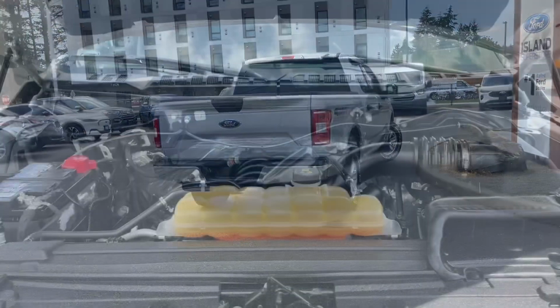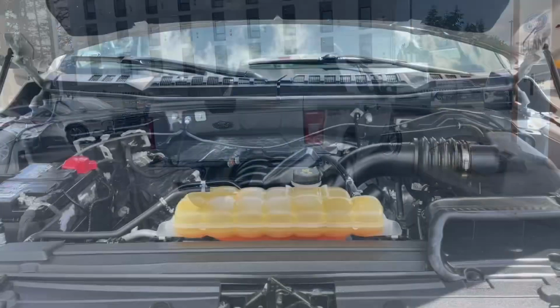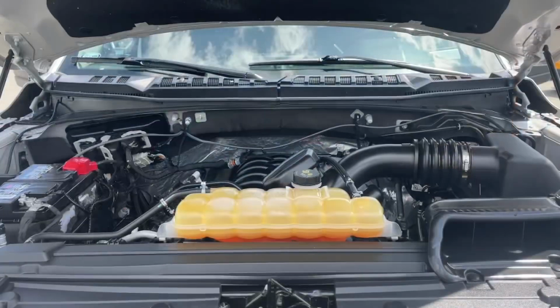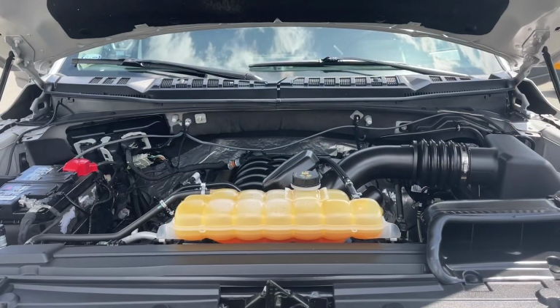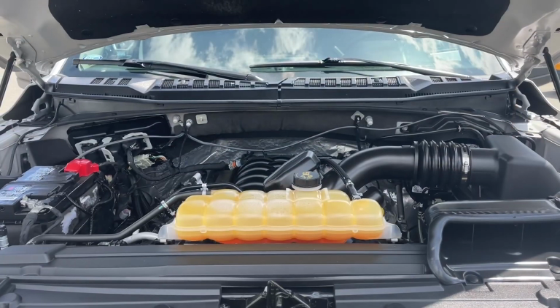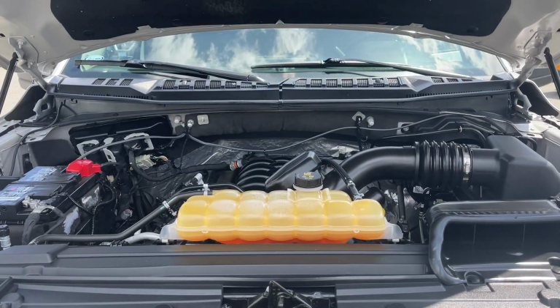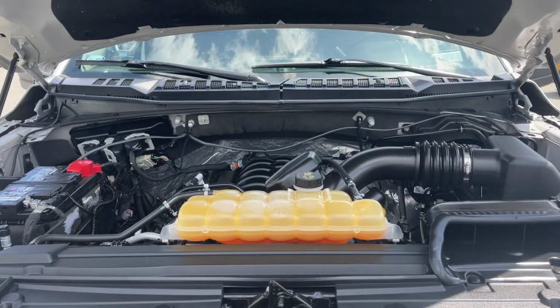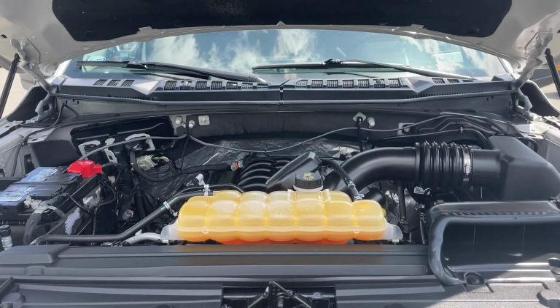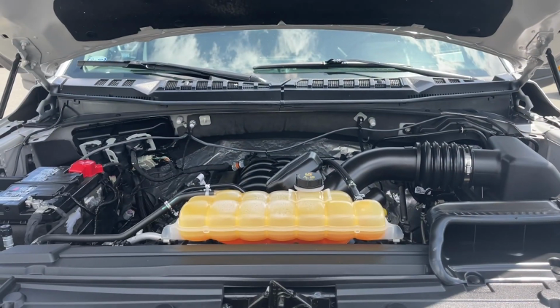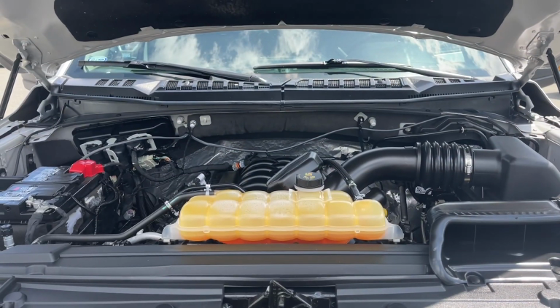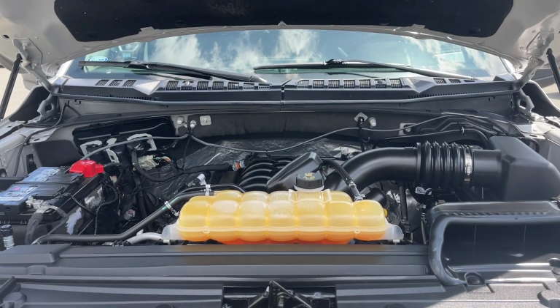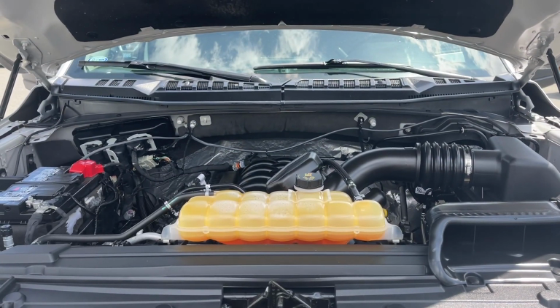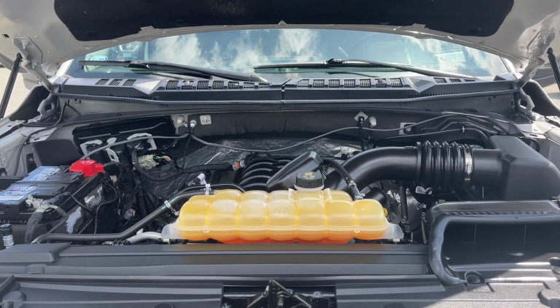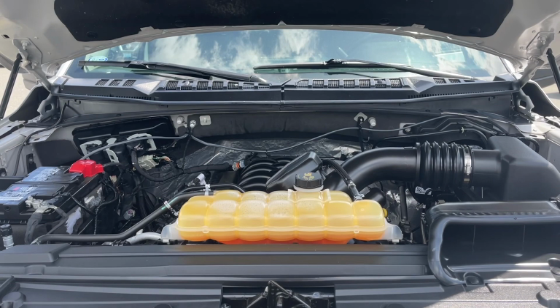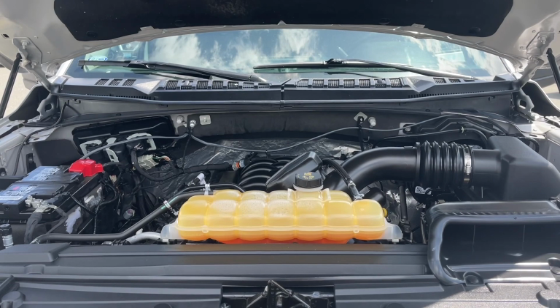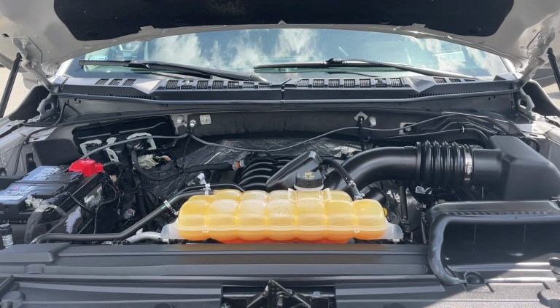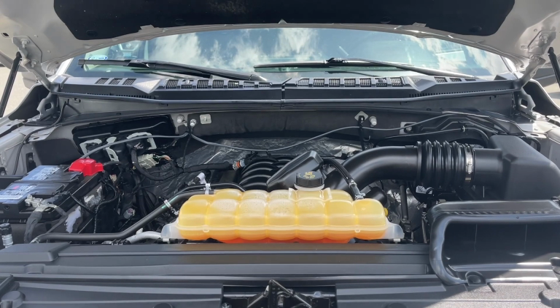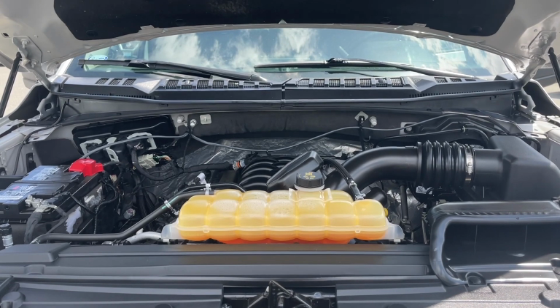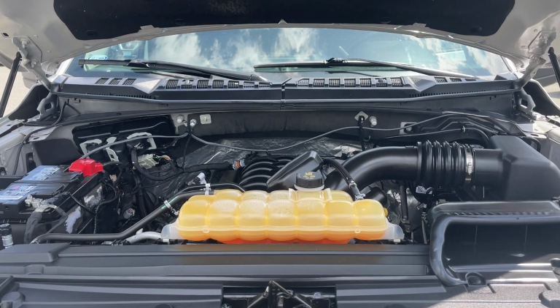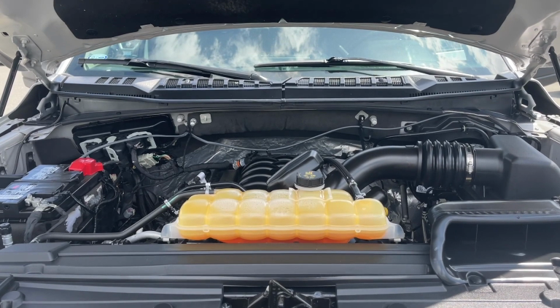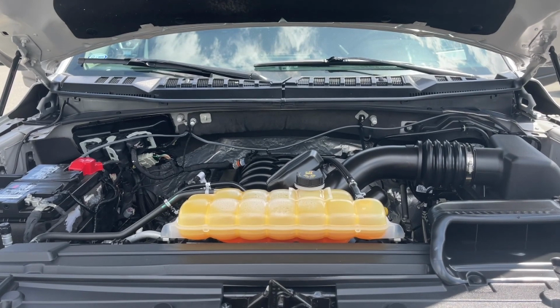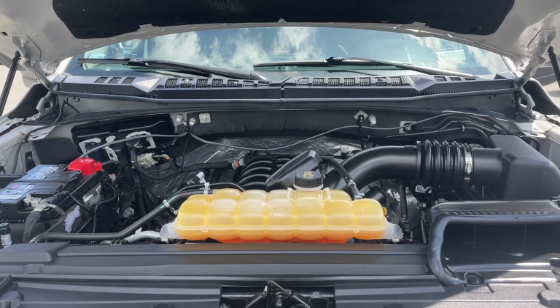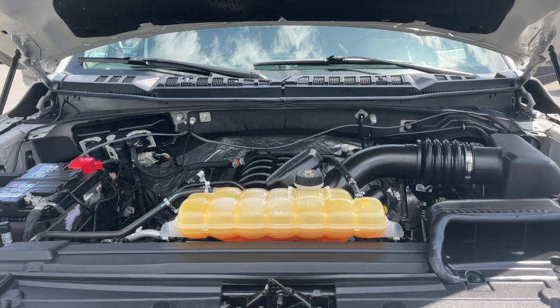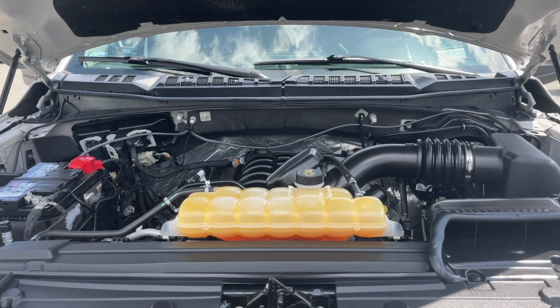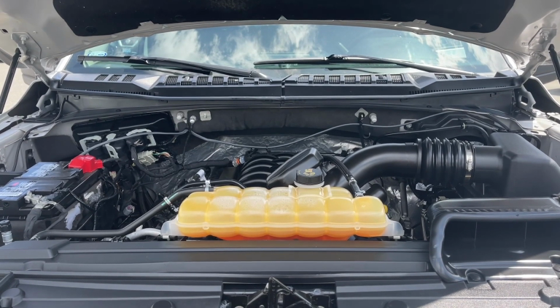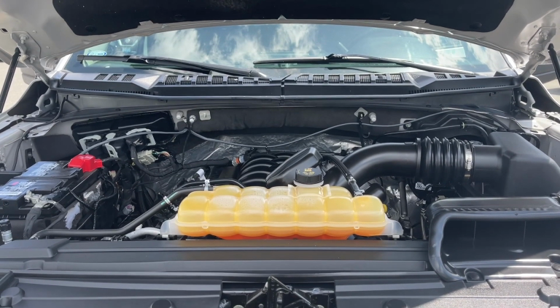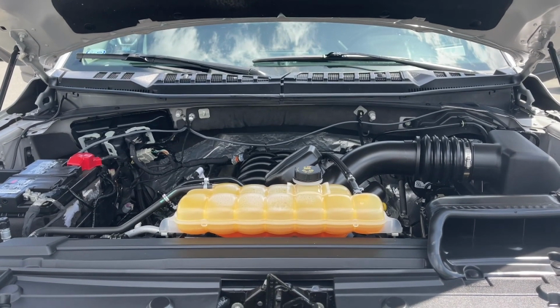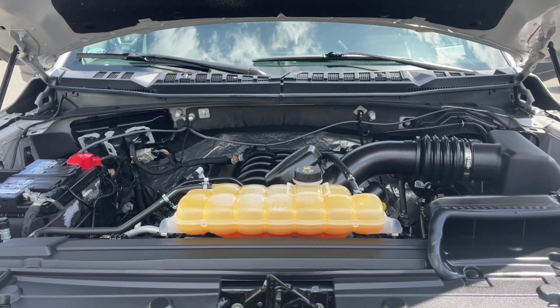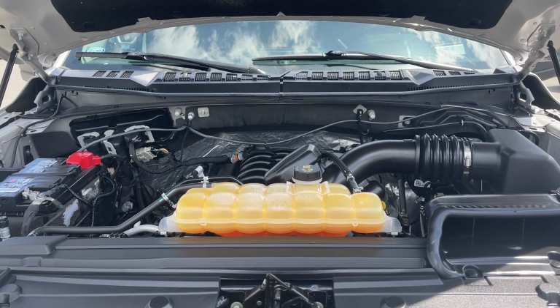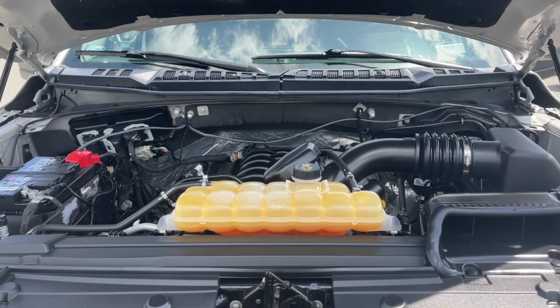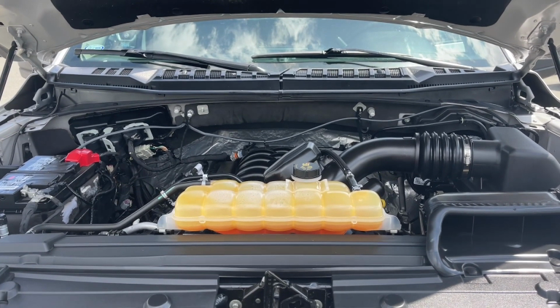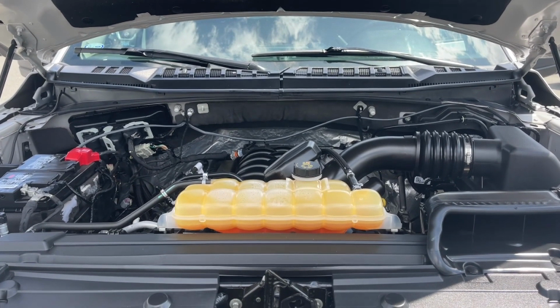This is a 5 litre V8 engine paired with an automatic transmission and it's a 4x4. Let's have a look inside.